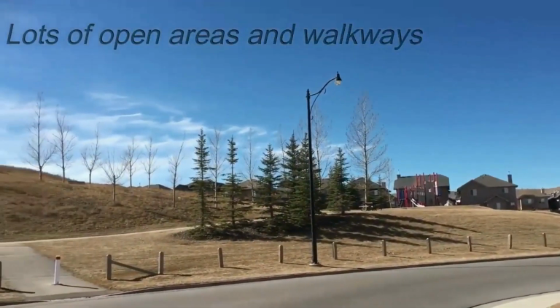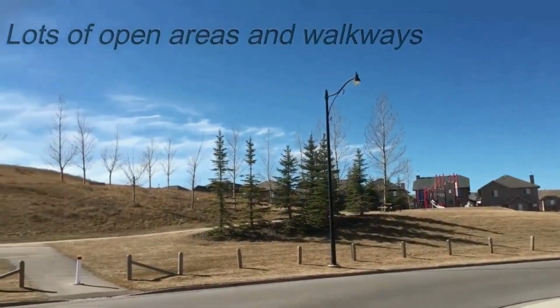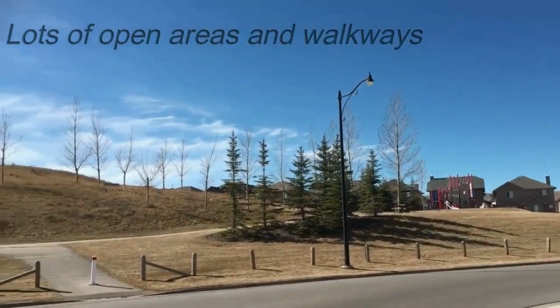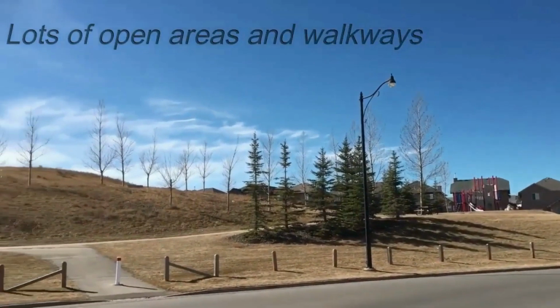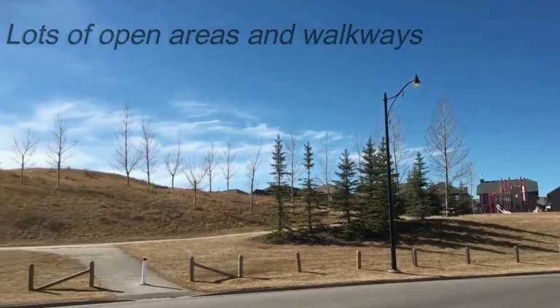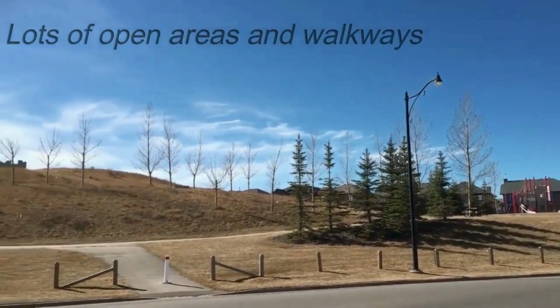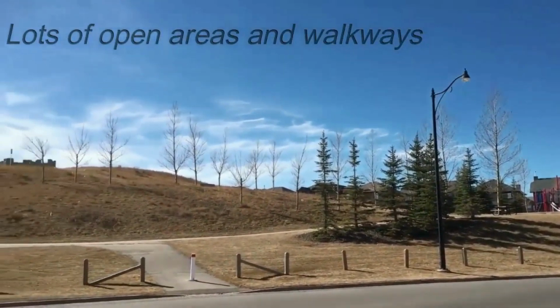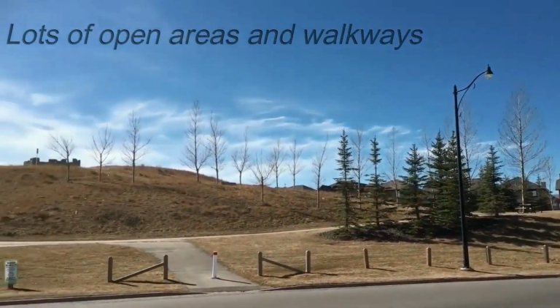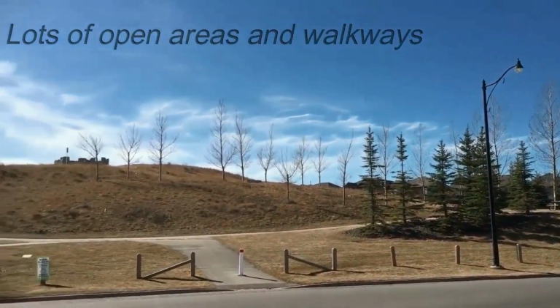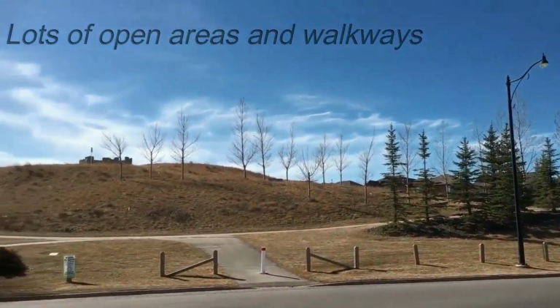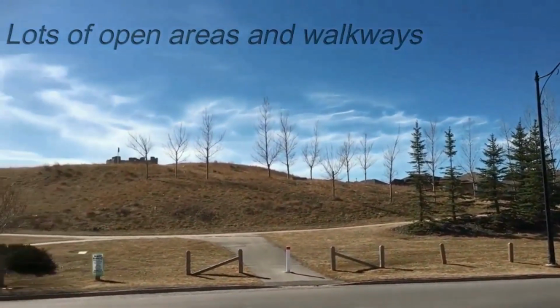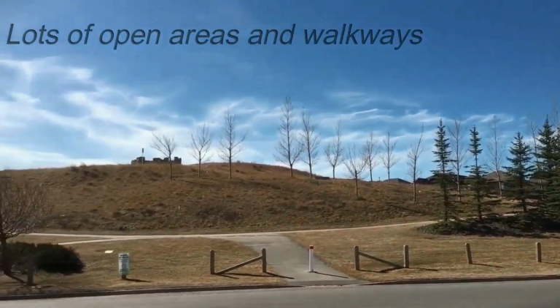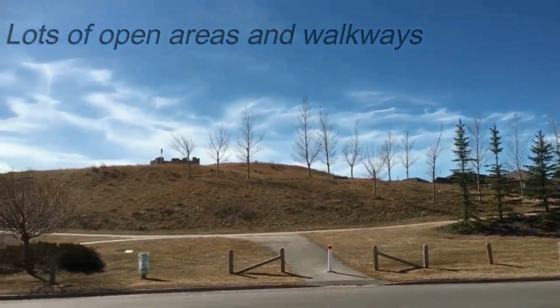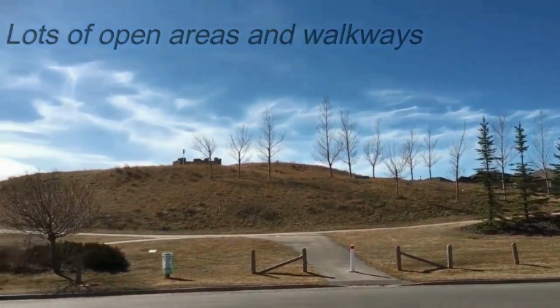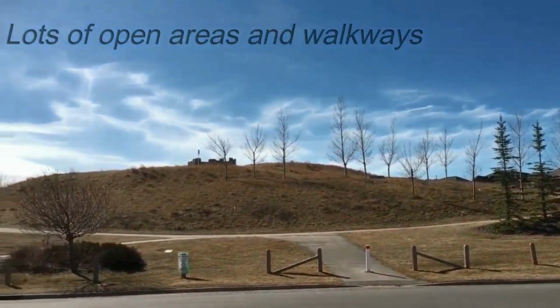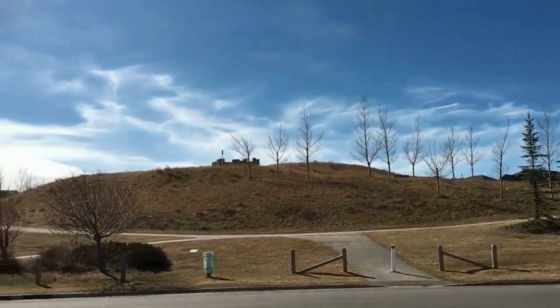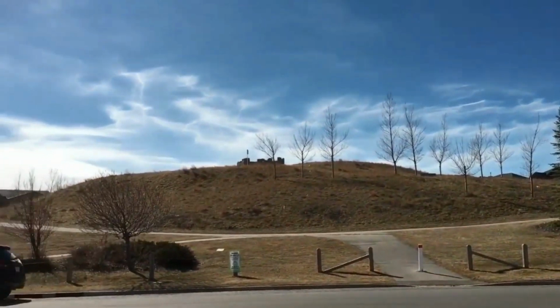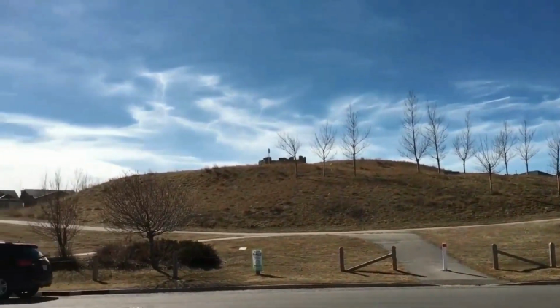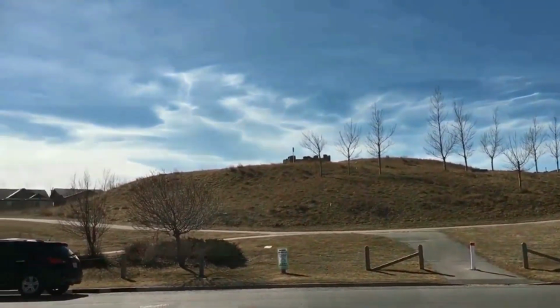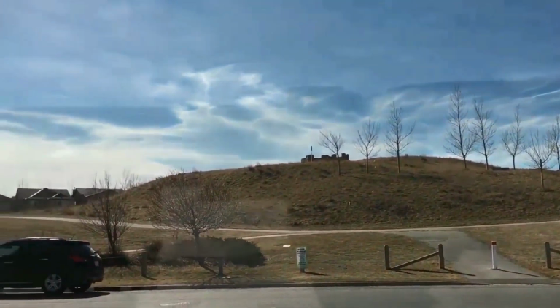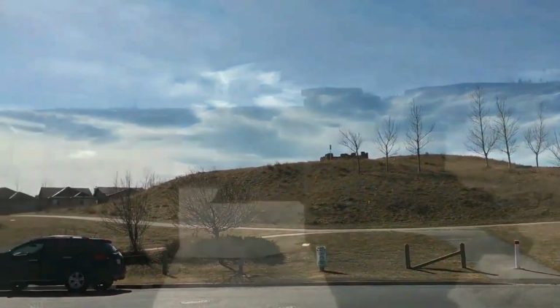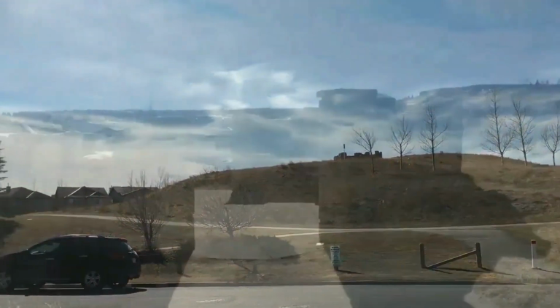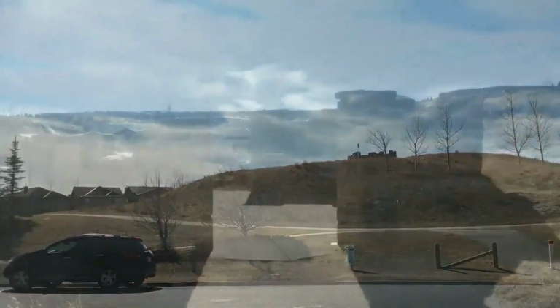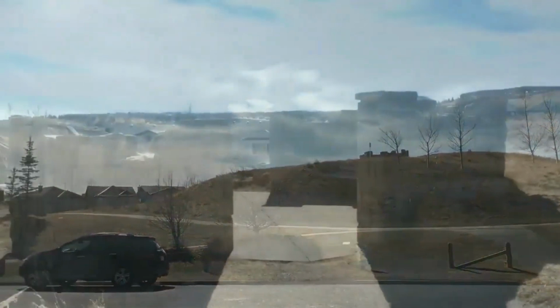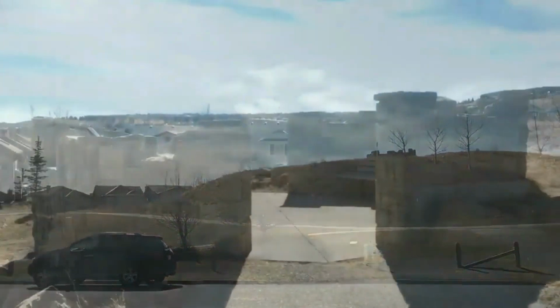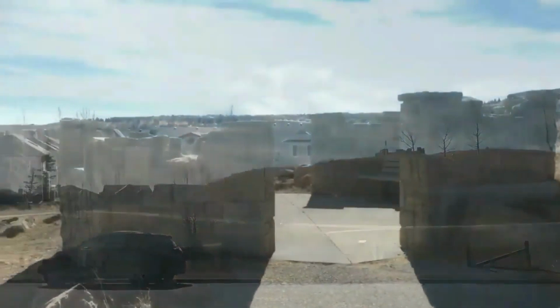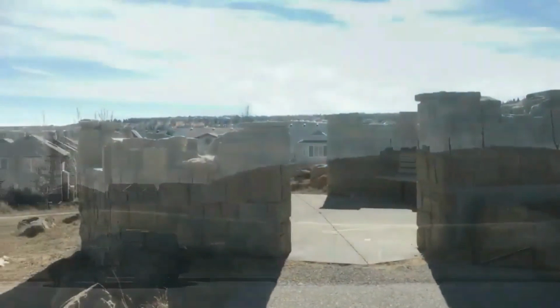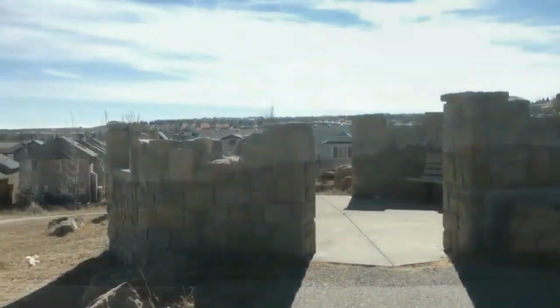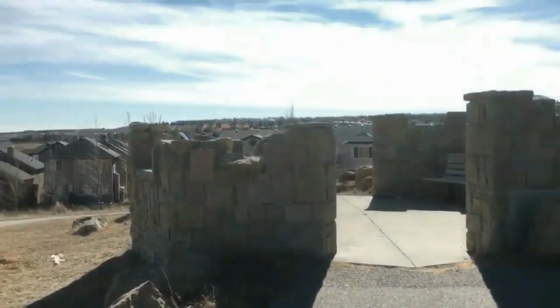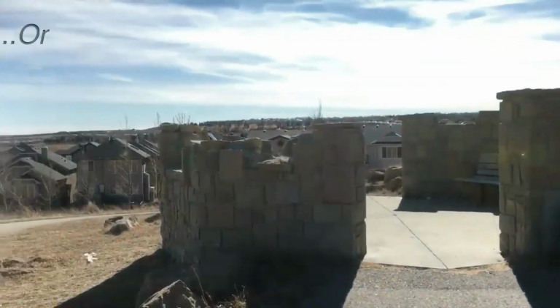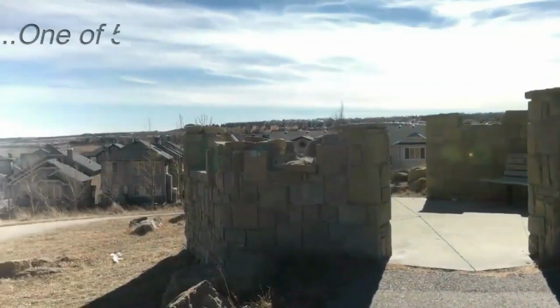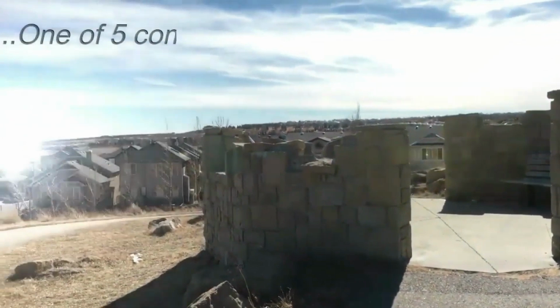Open areas and walkways throughout. Shearwood is one of the five communities in the Simons Valley area.